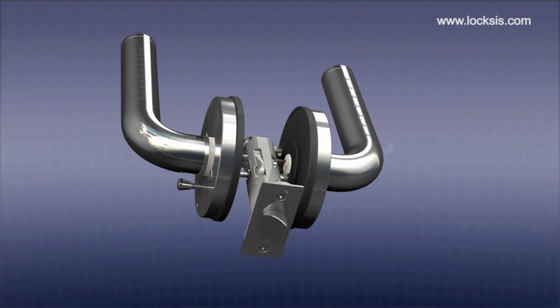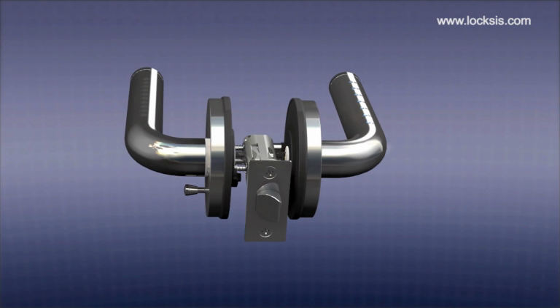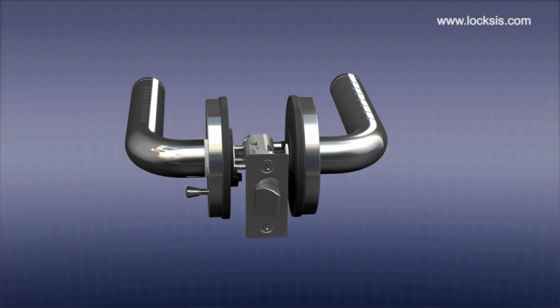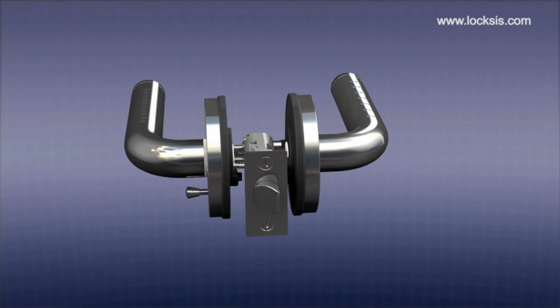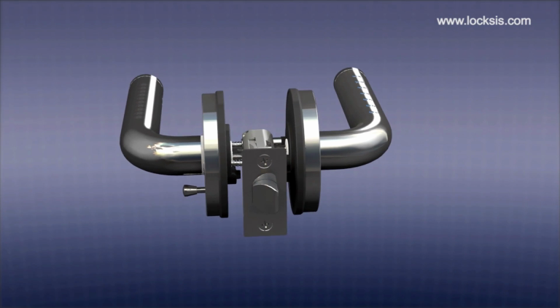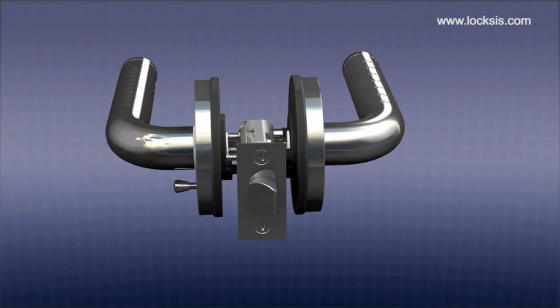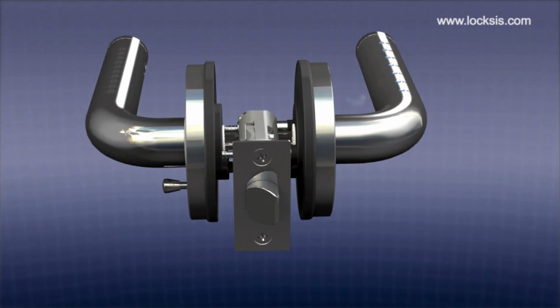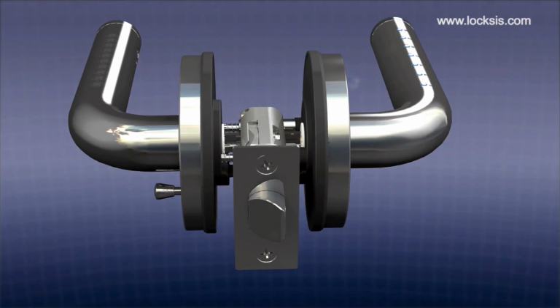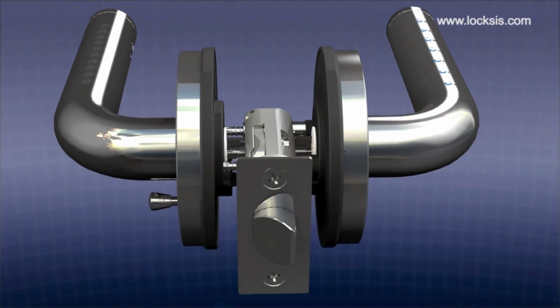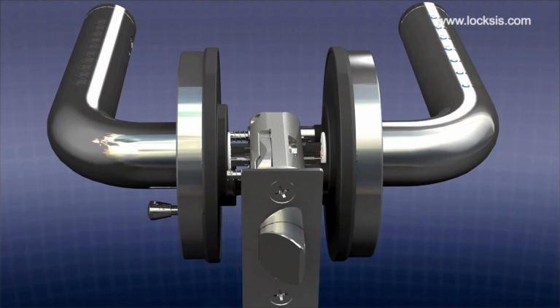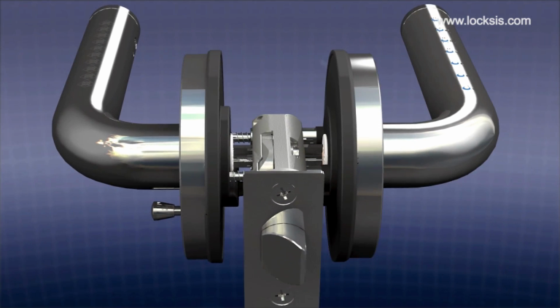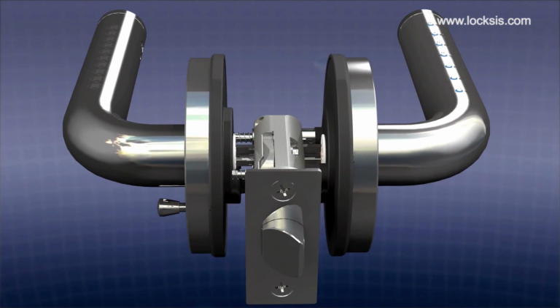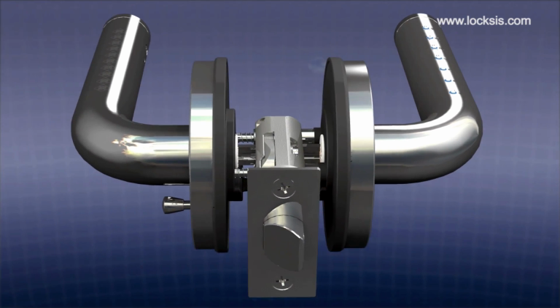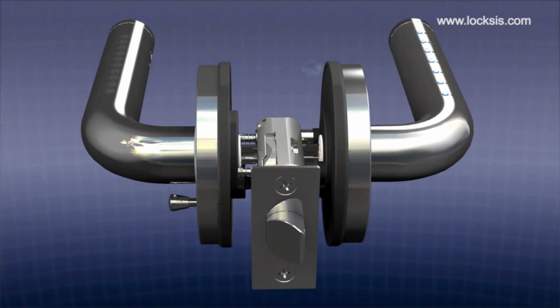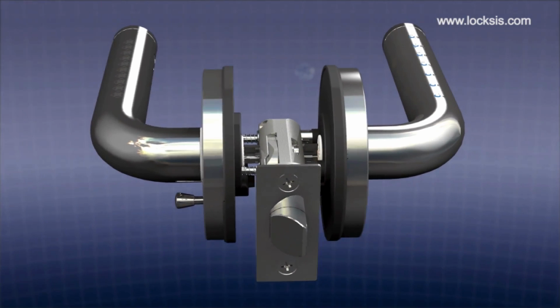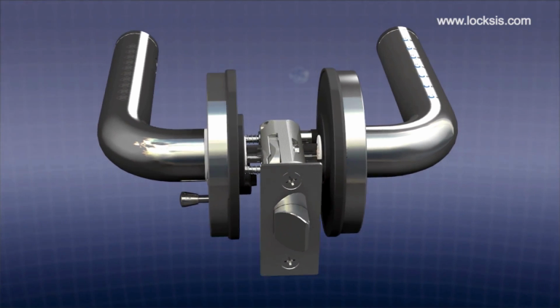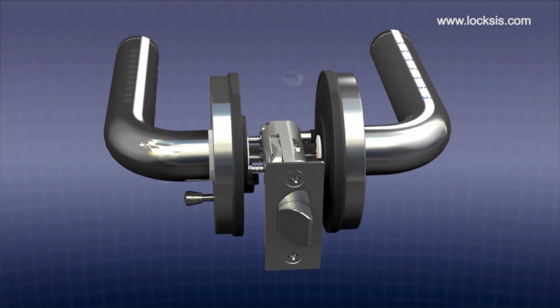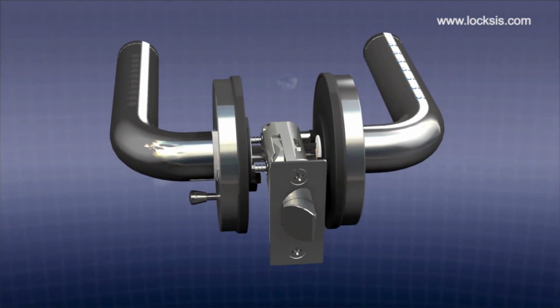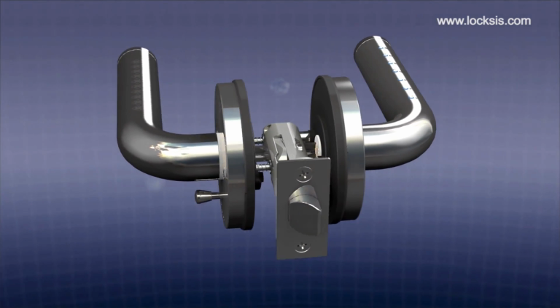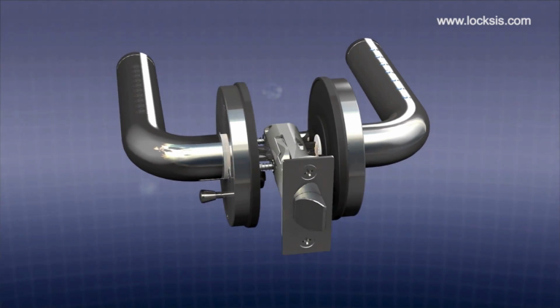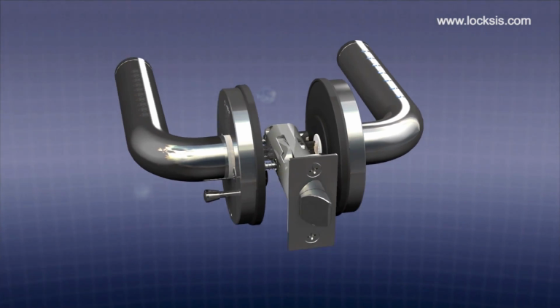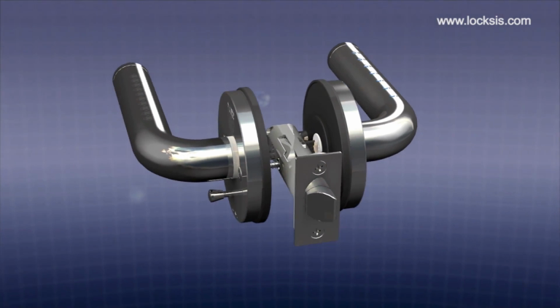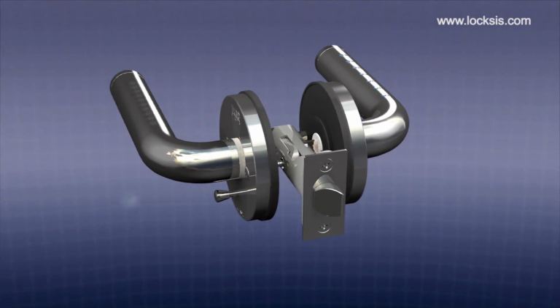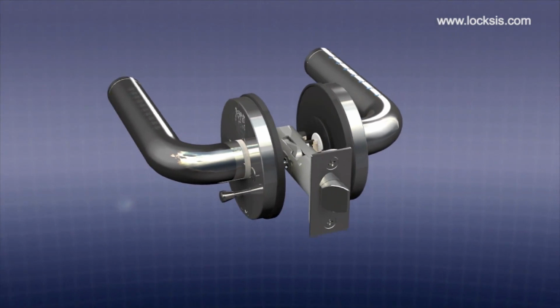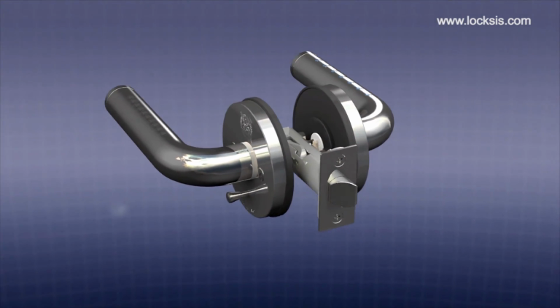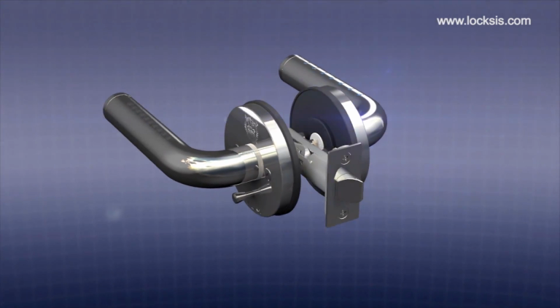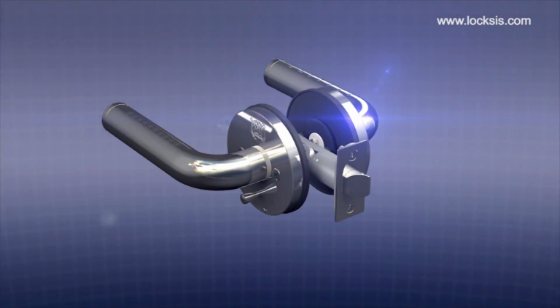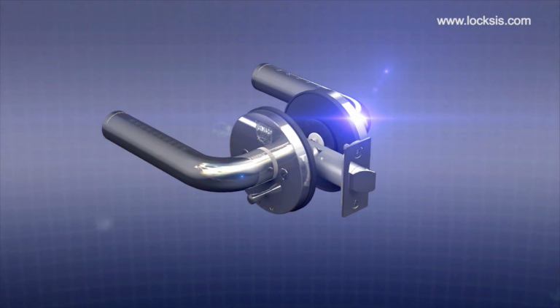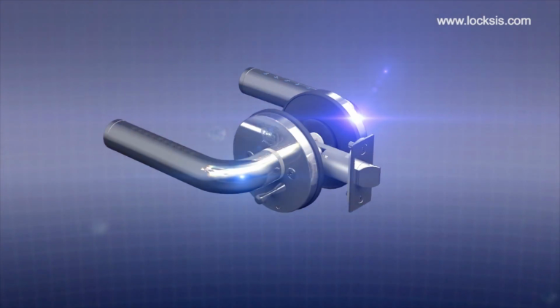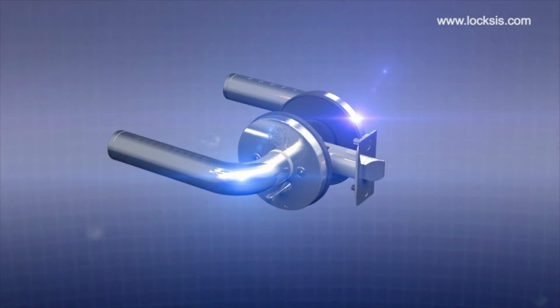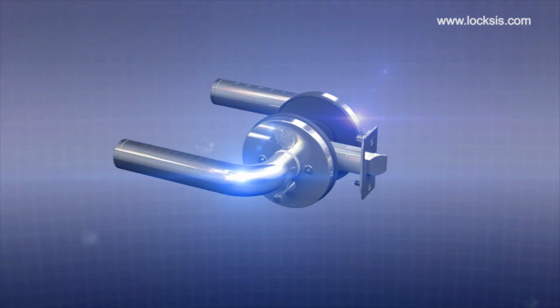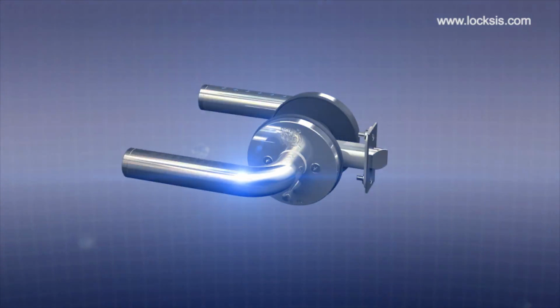A unique design and function. A convenient and sturdy digital door lock.